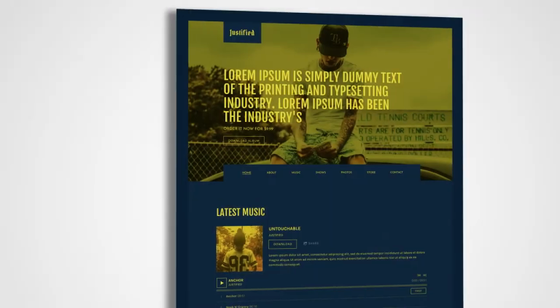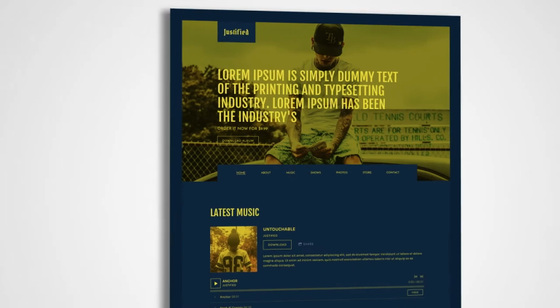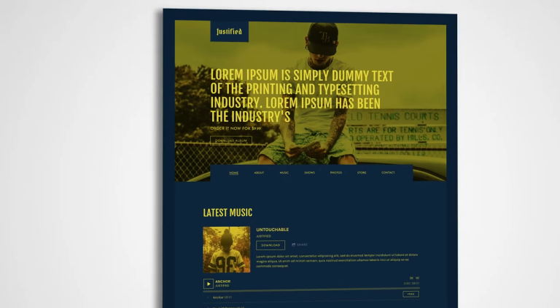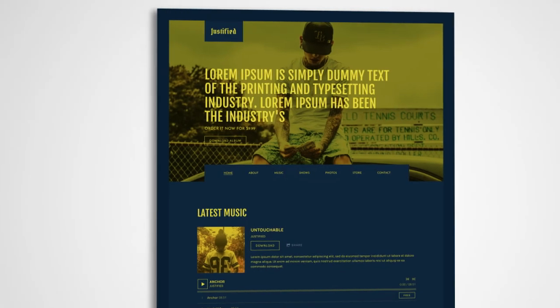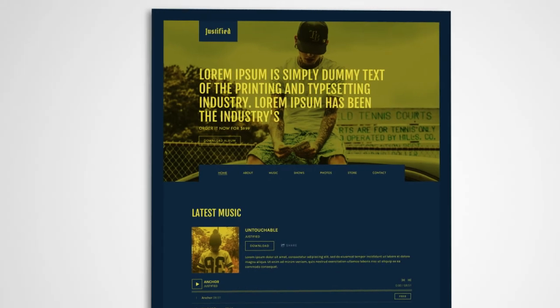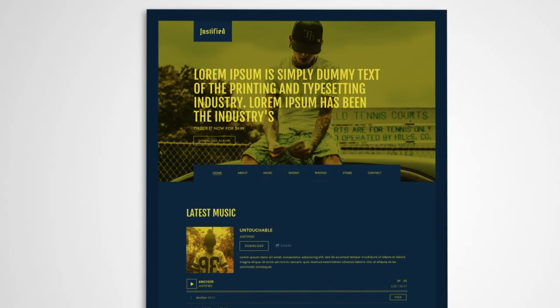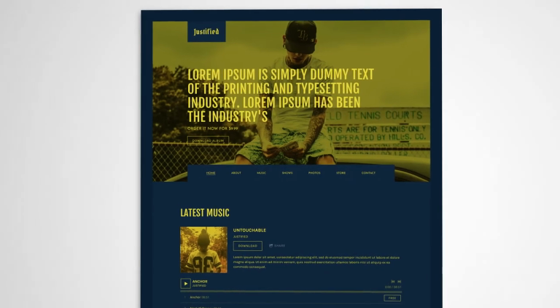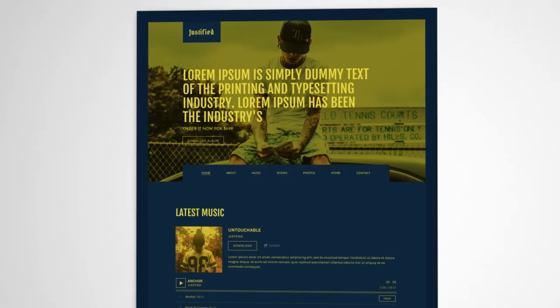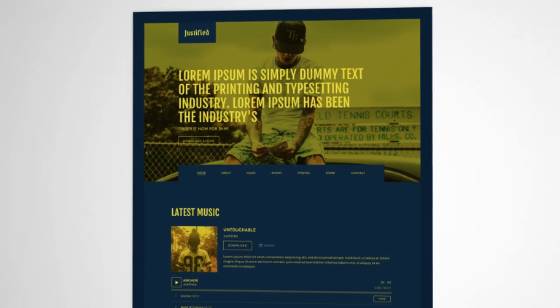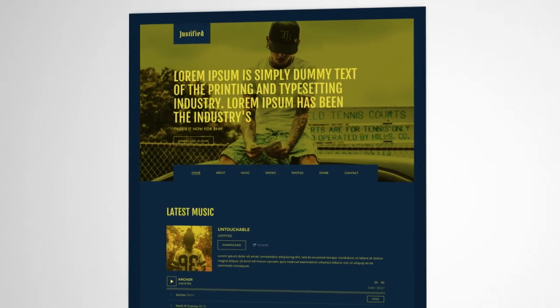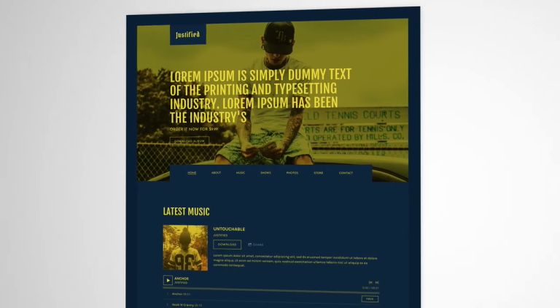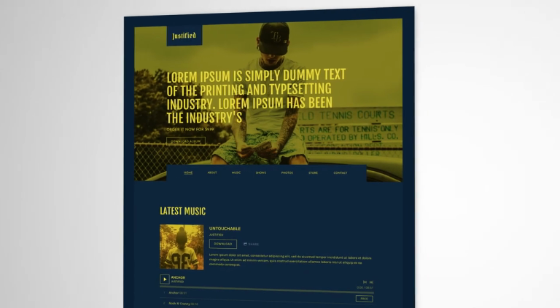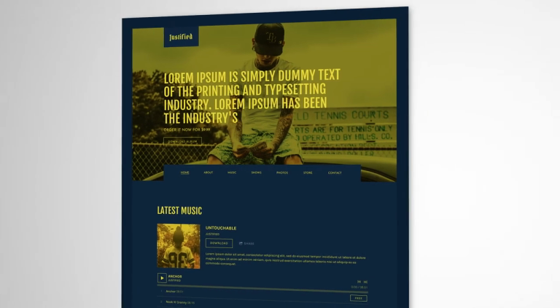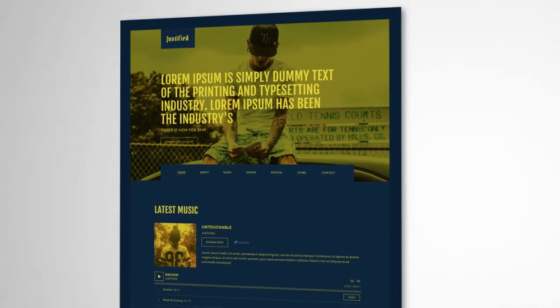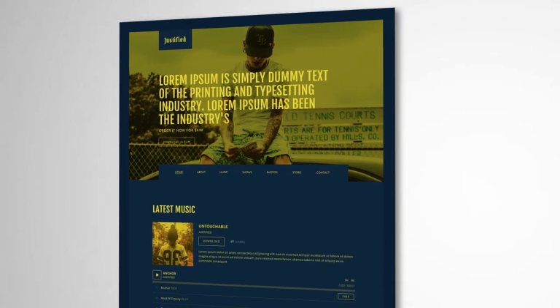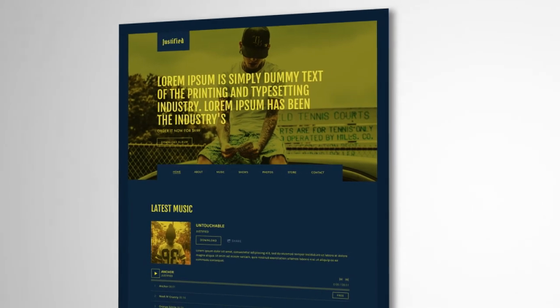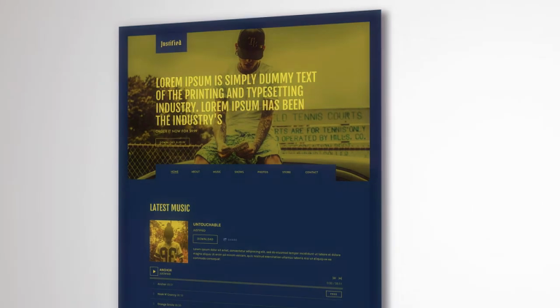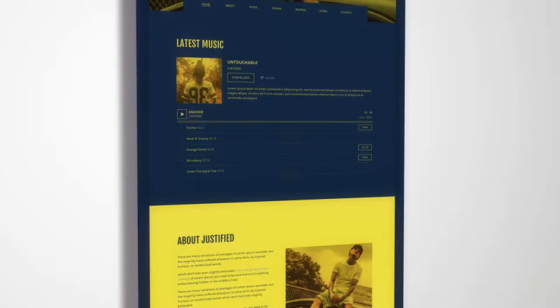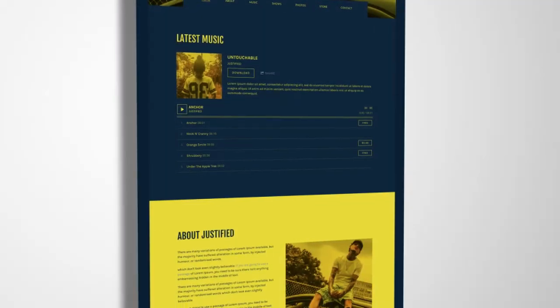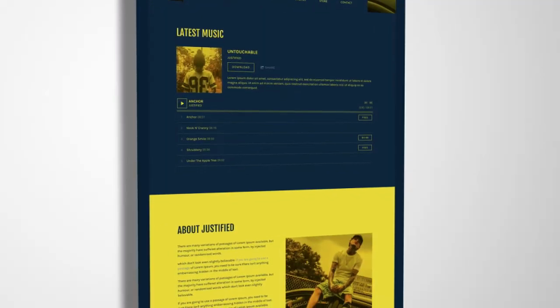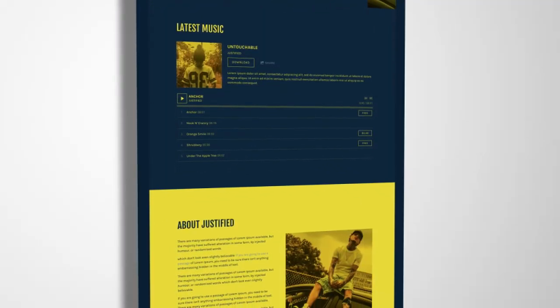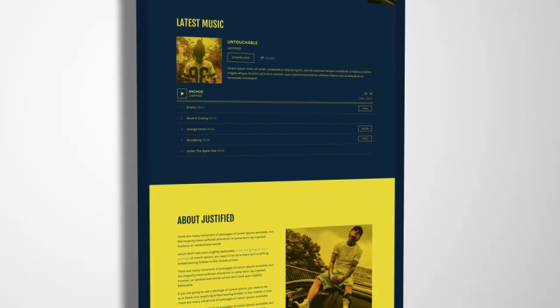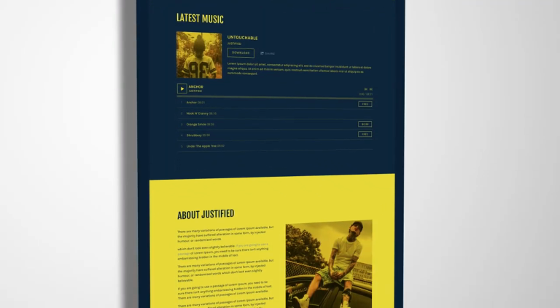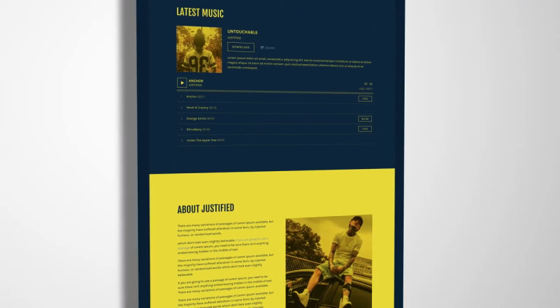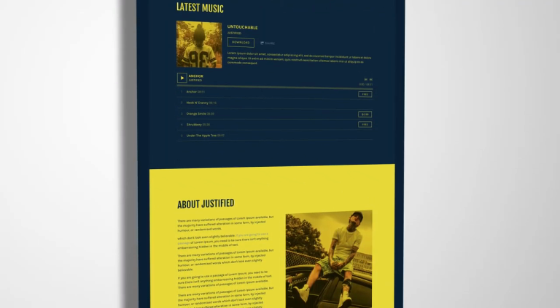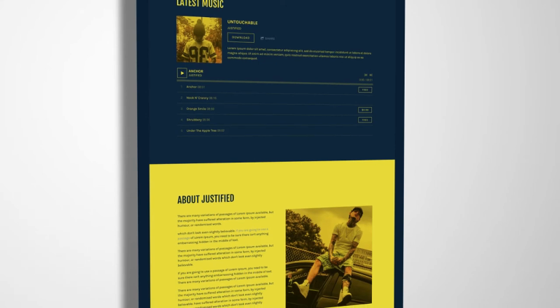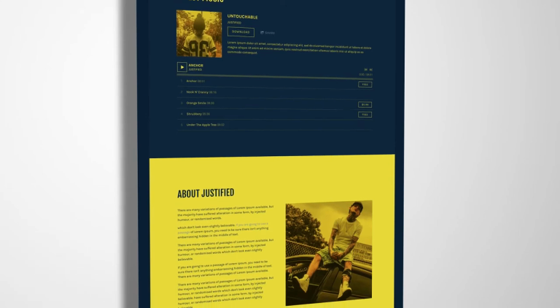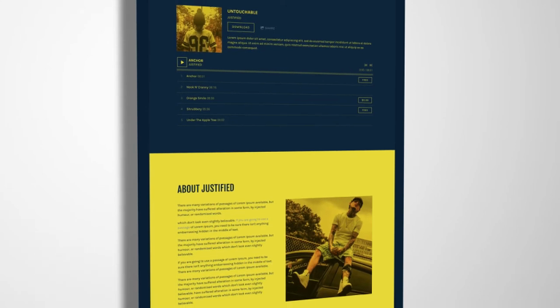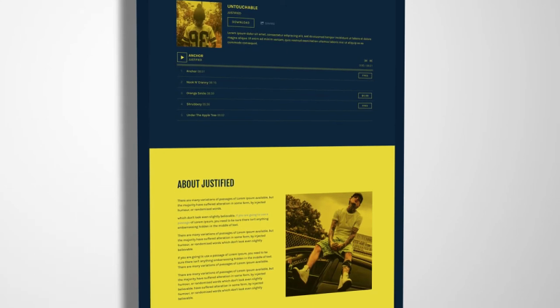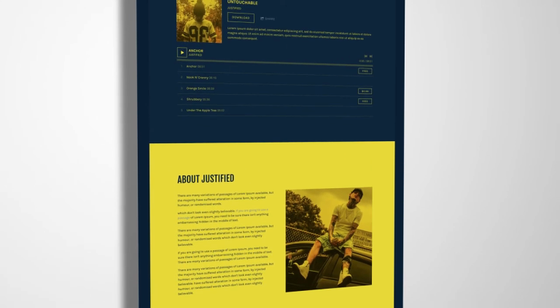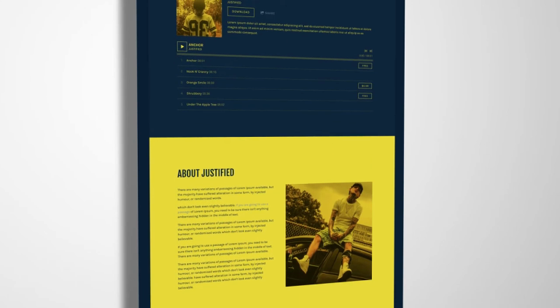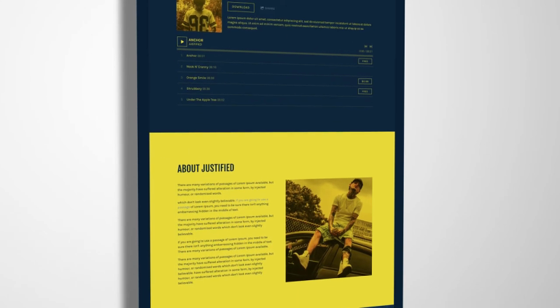Resonance has also received a new Samba update, which is great for beat producers and rappers, and features a striking blue and yellow color palette.